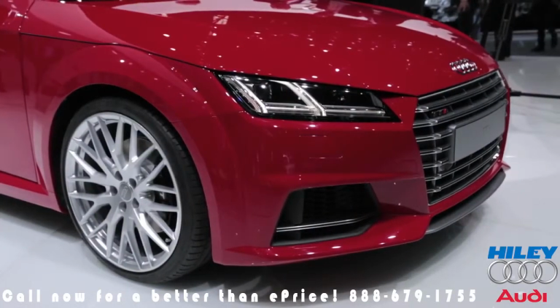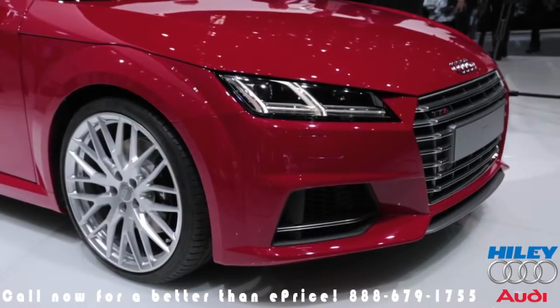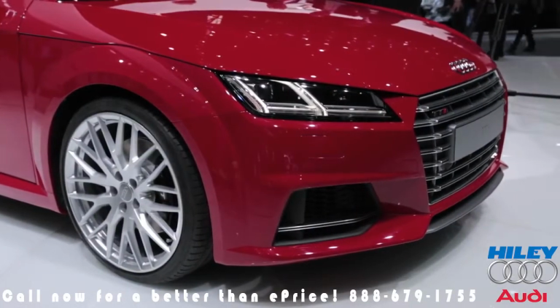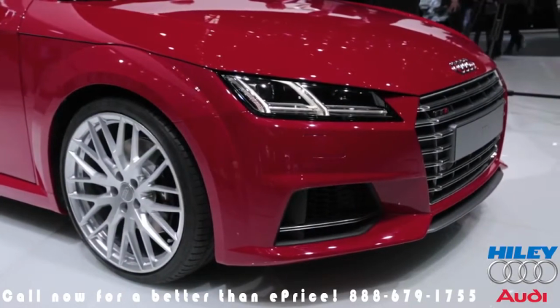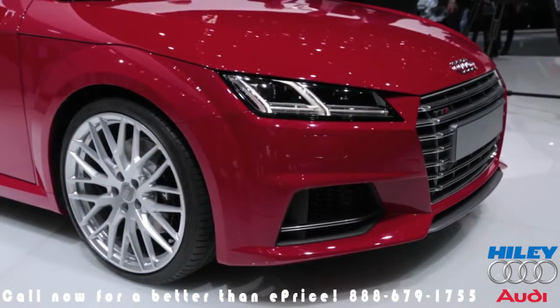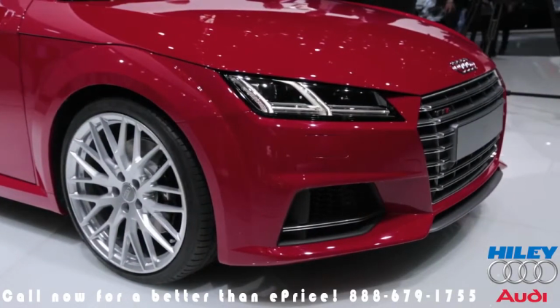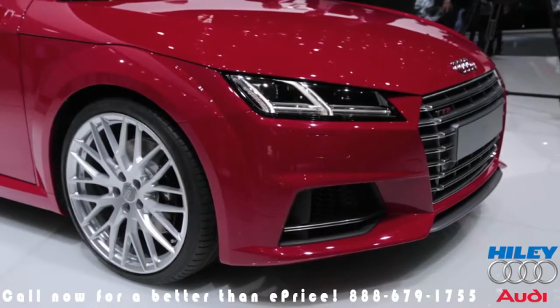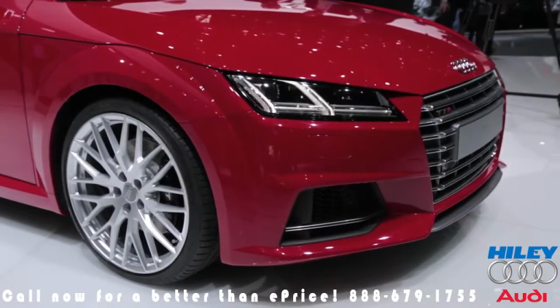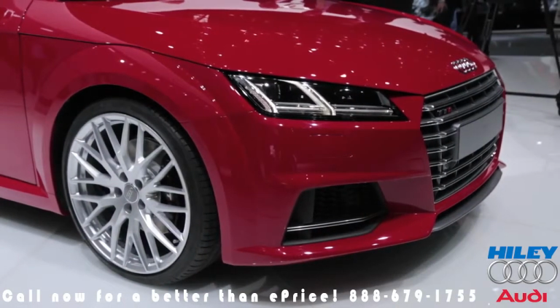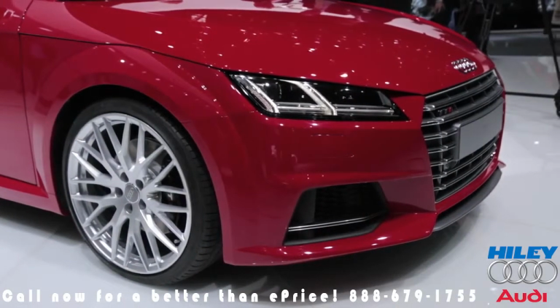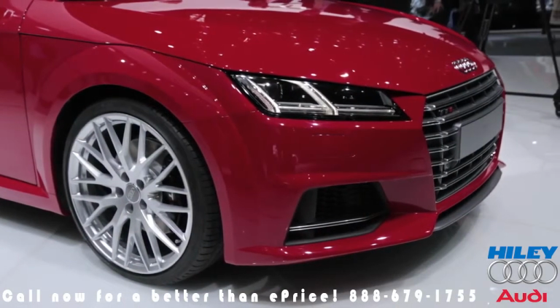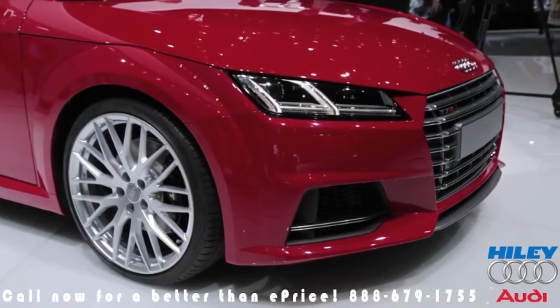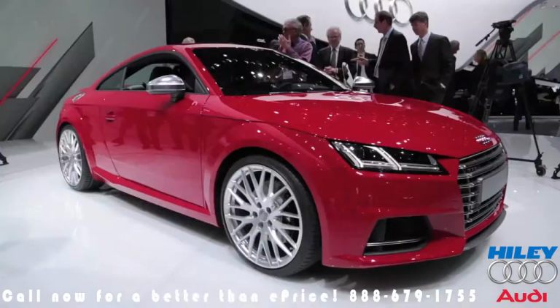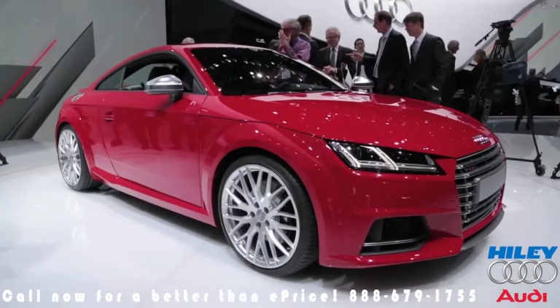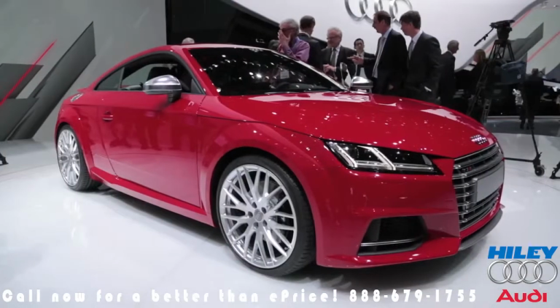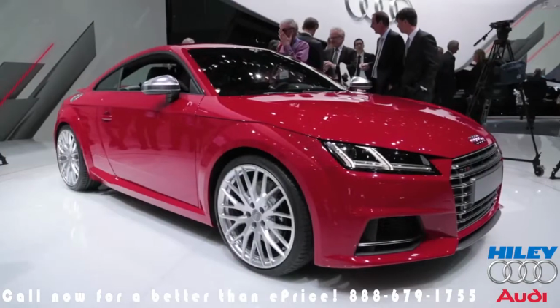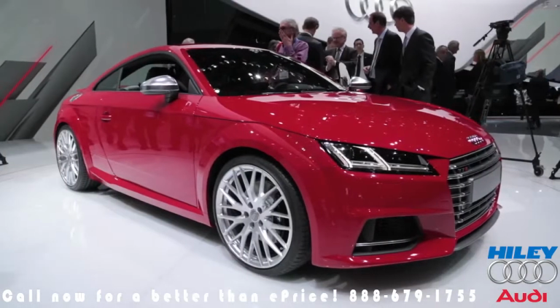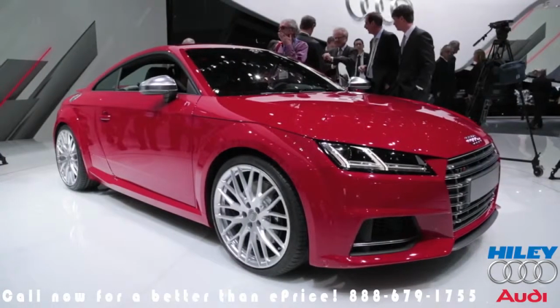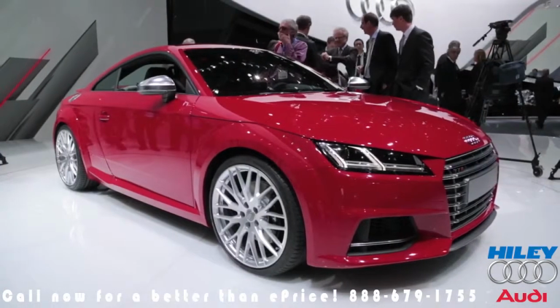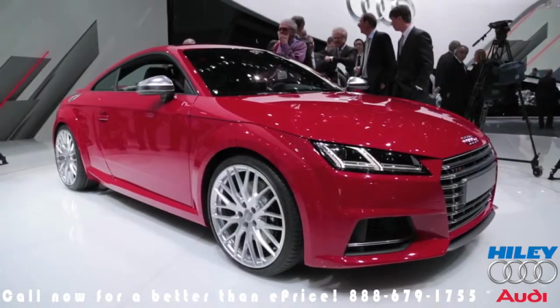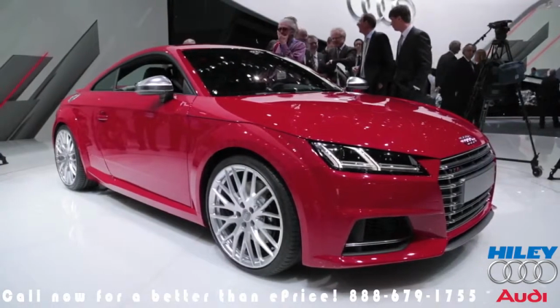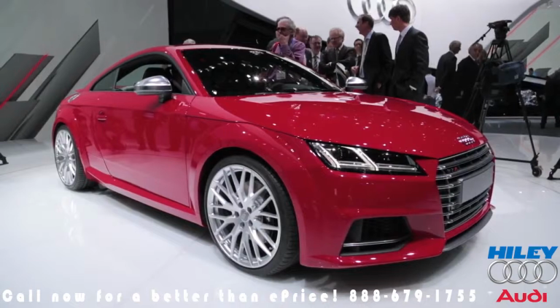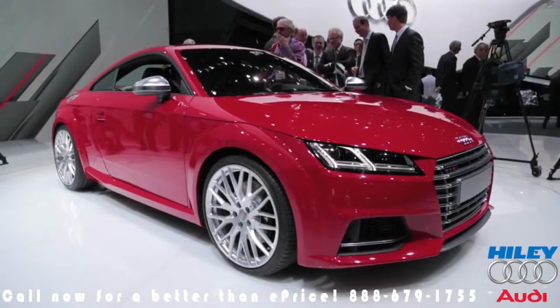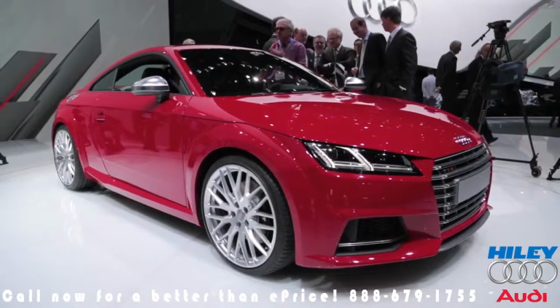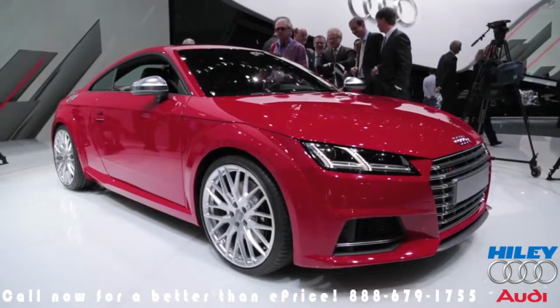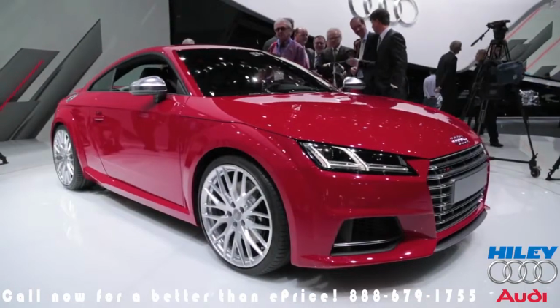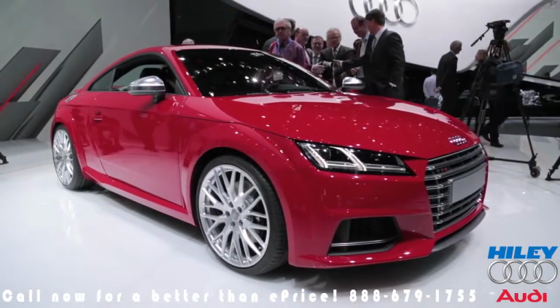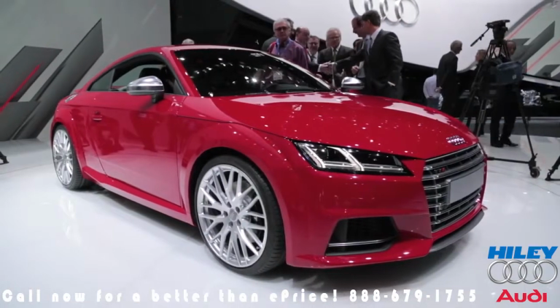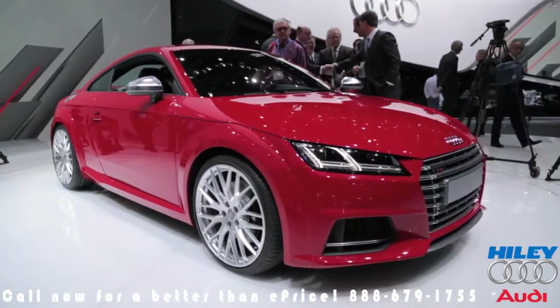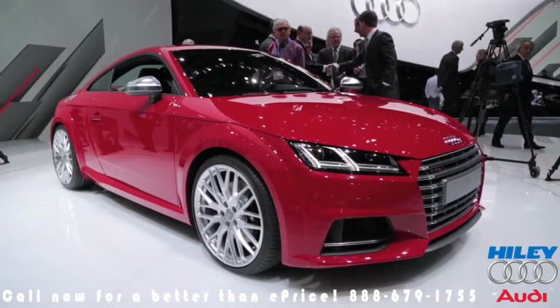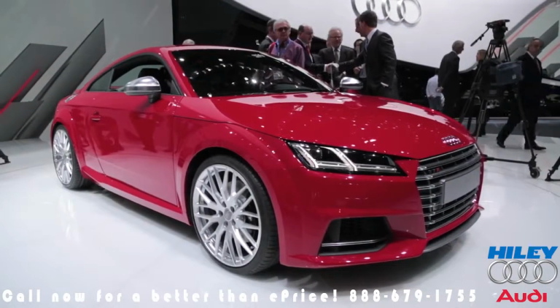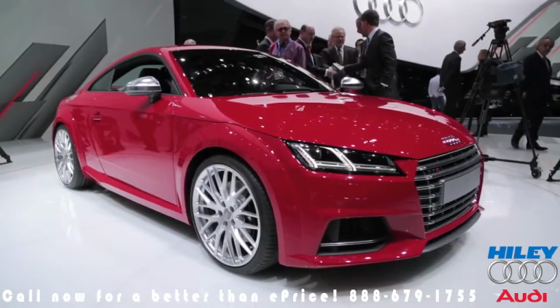They're built for normal people with average budgets. On that note, meet the 2015 Audi TT.